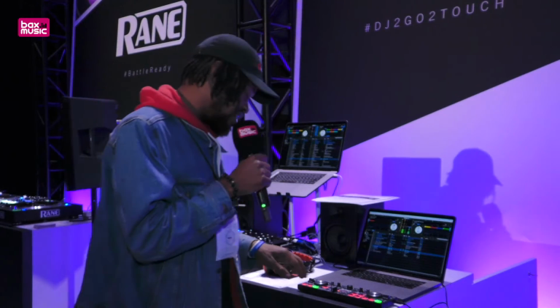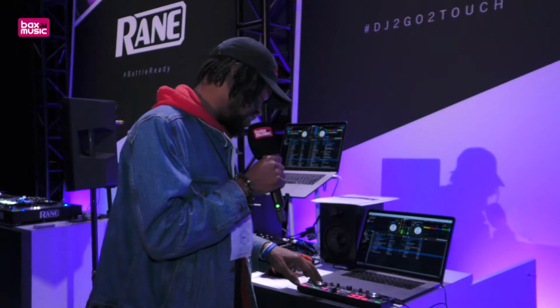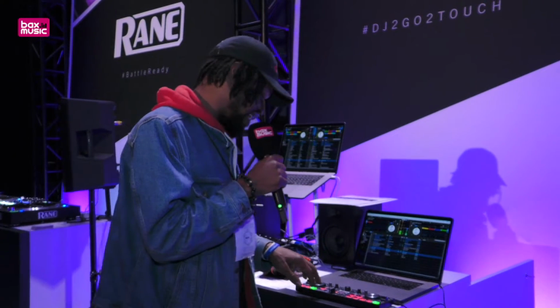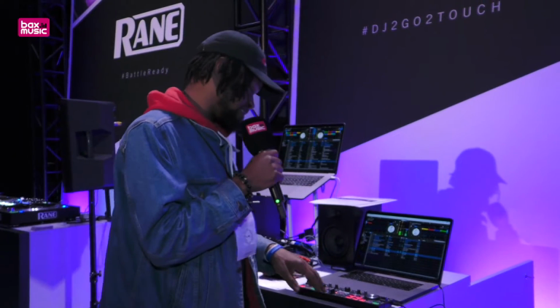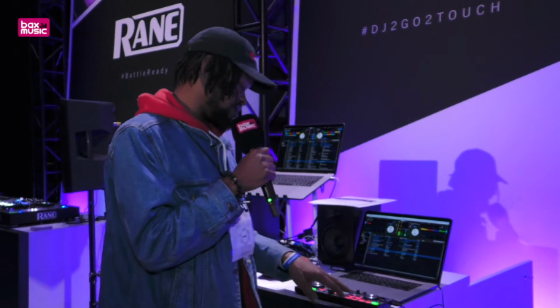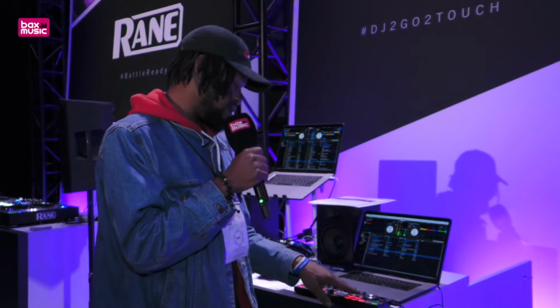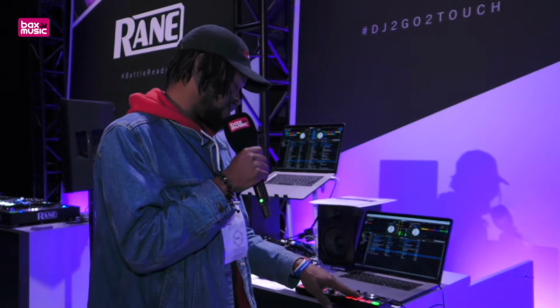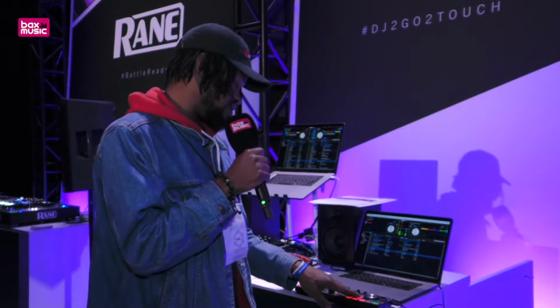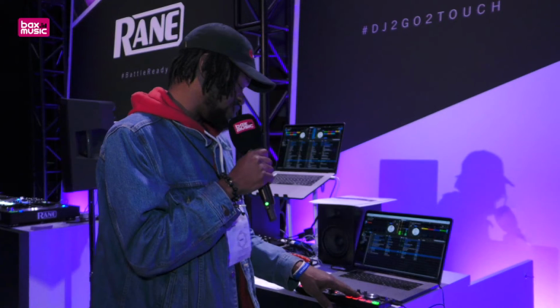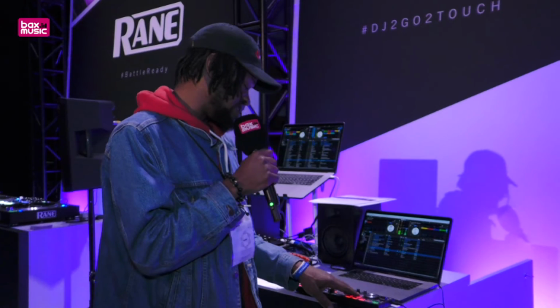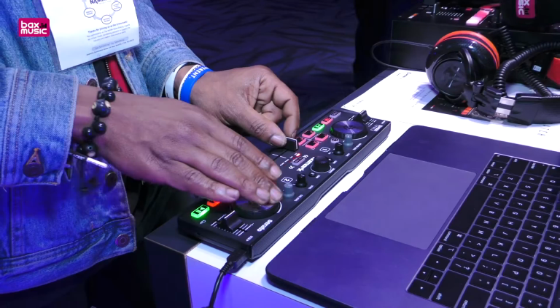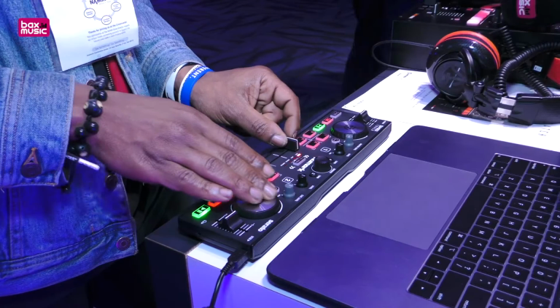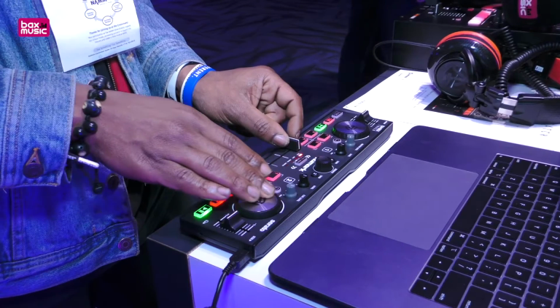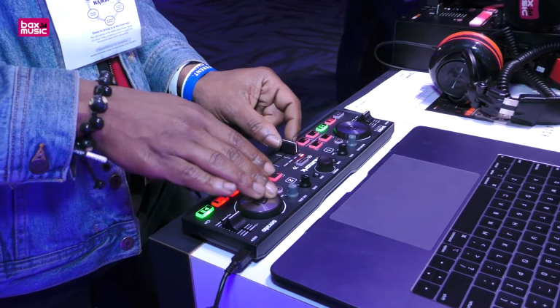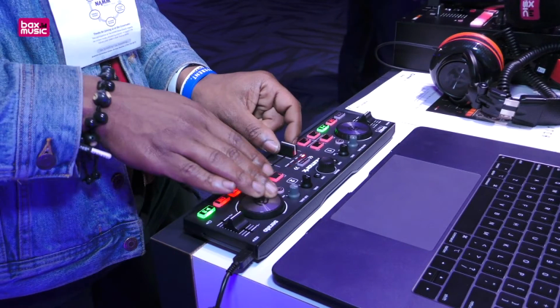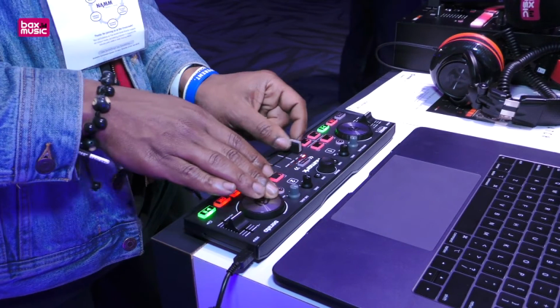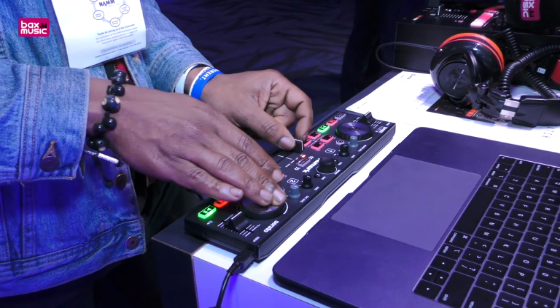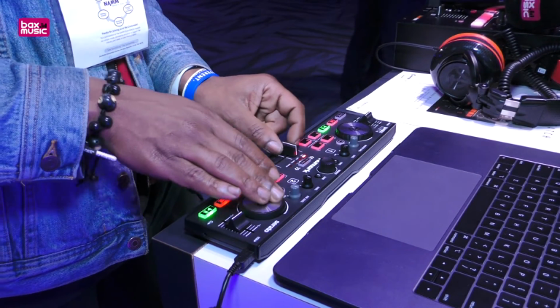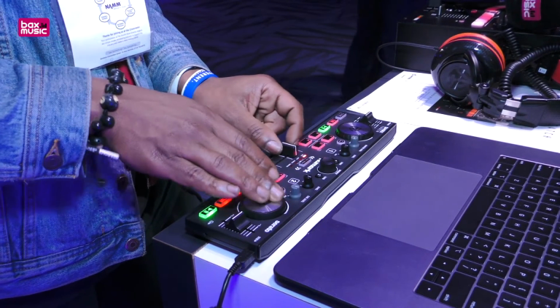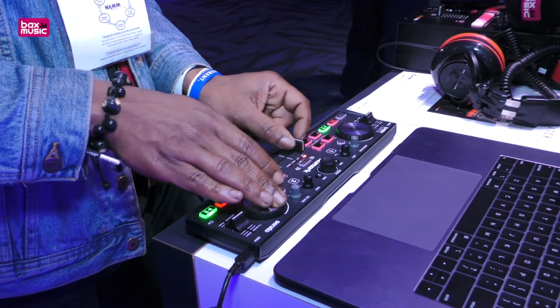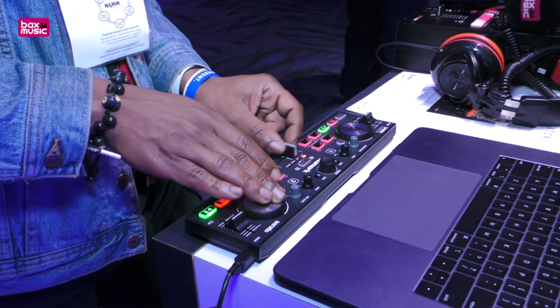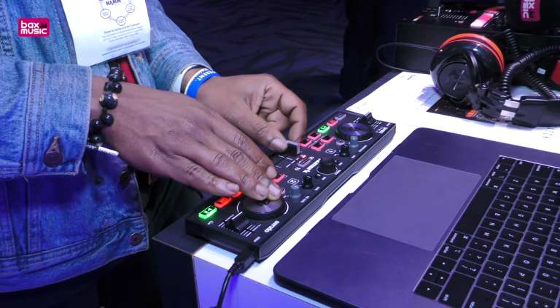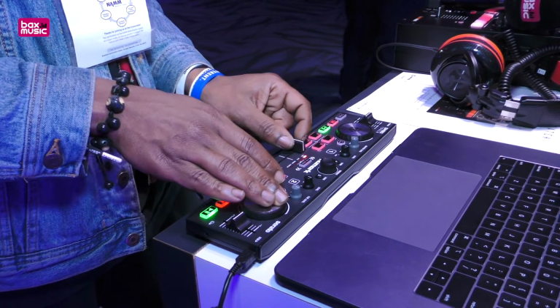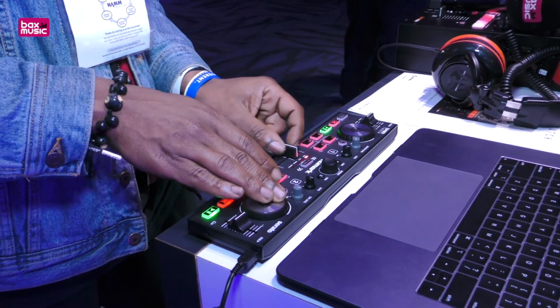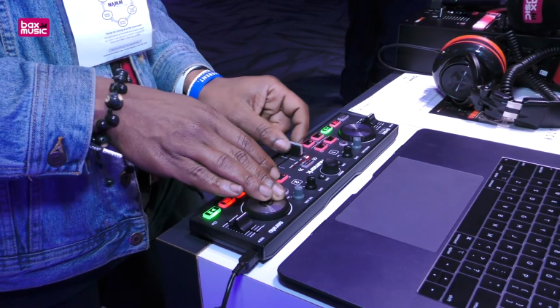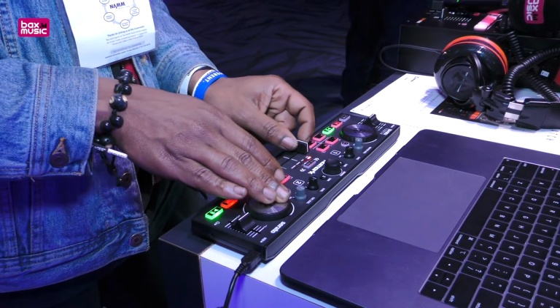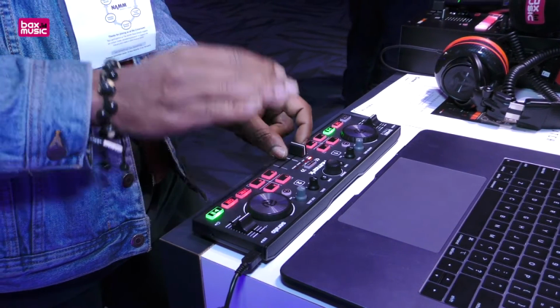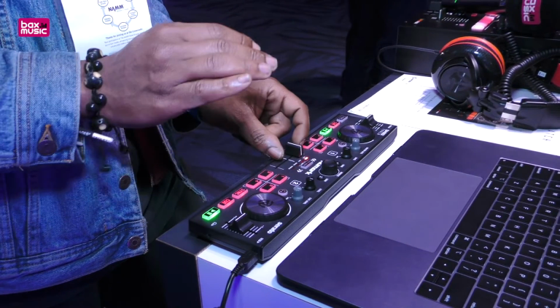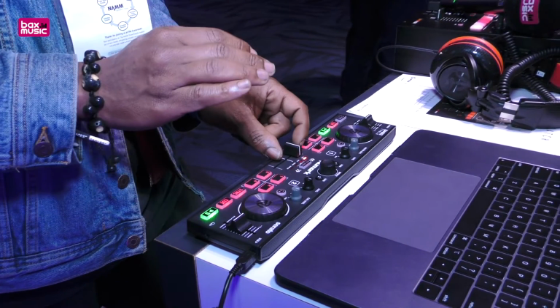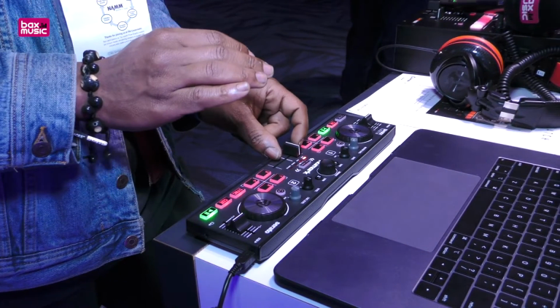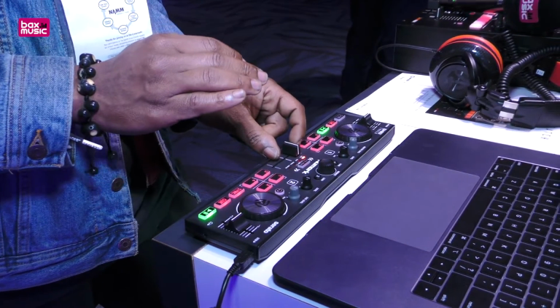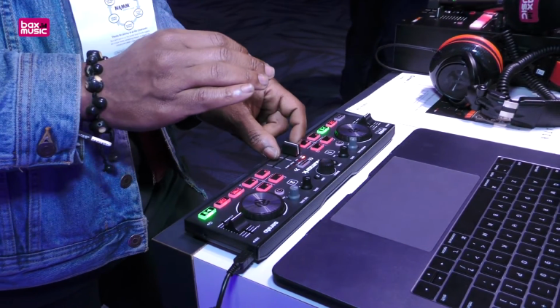You can access four cue points, four of your samples, and you can also use the pads down here to access auto and manual looping.